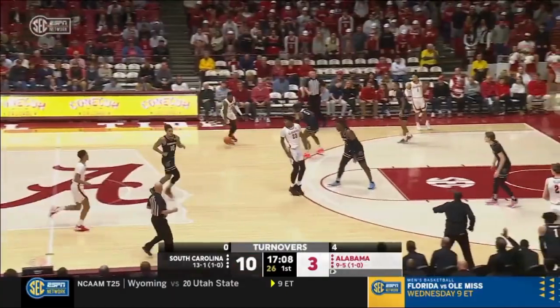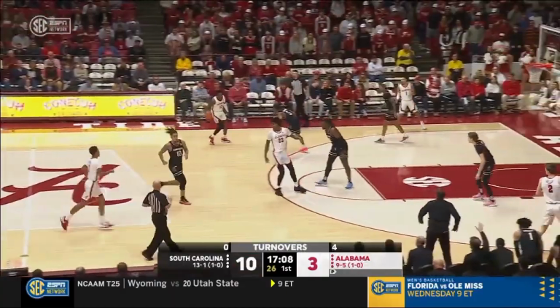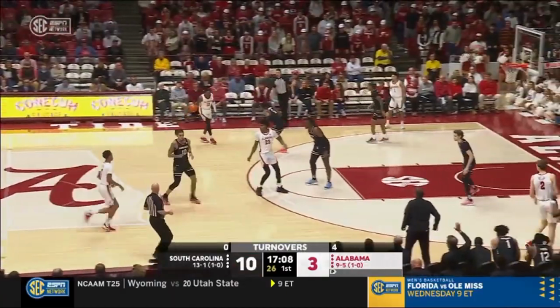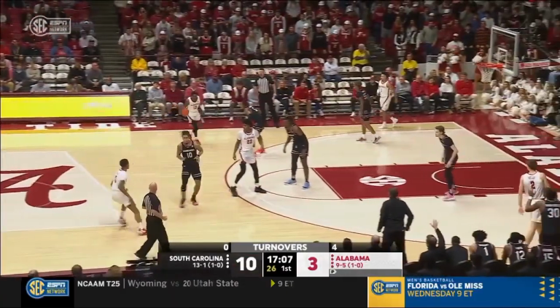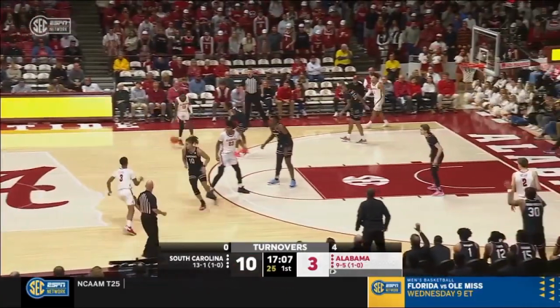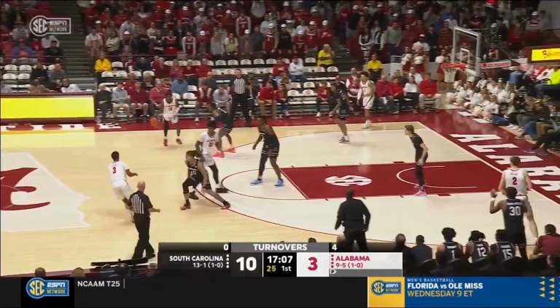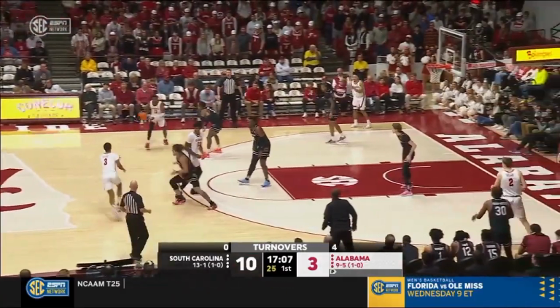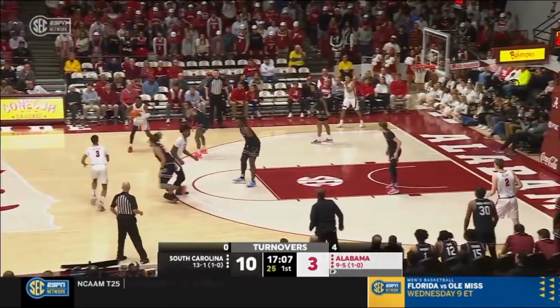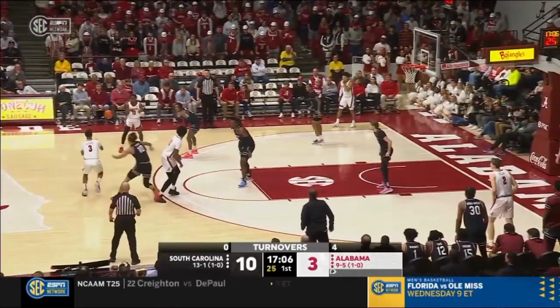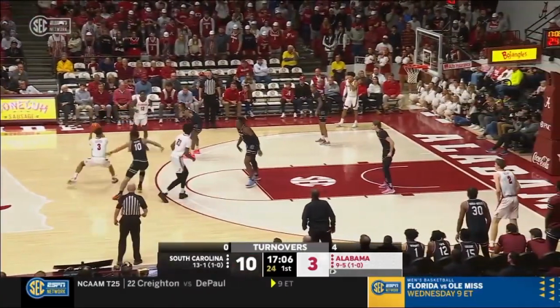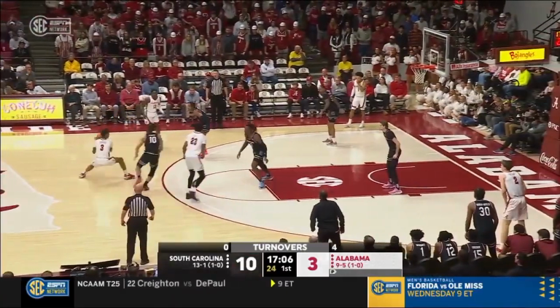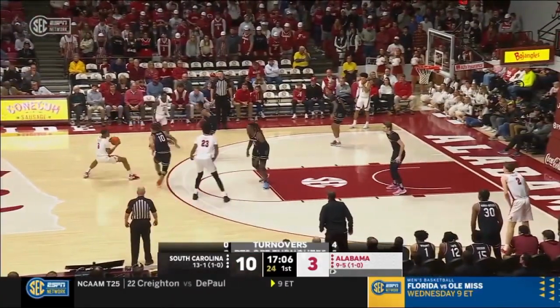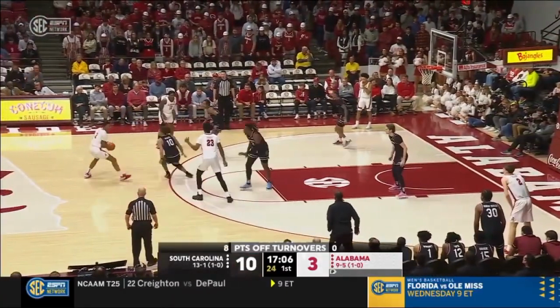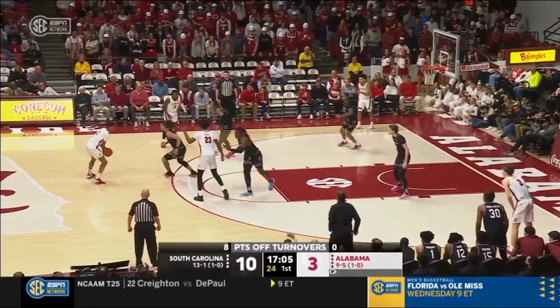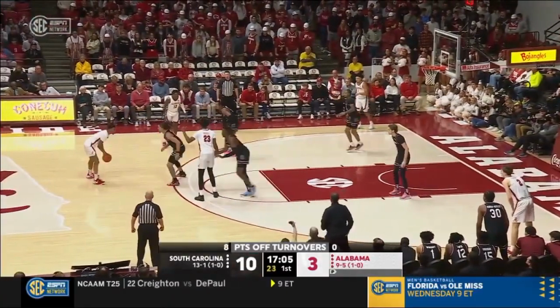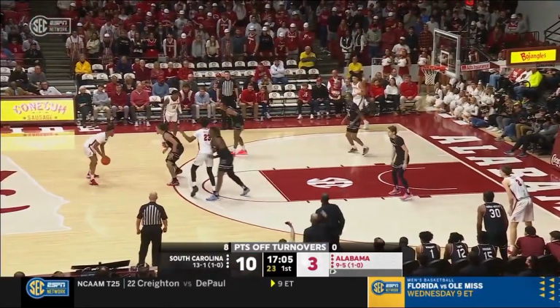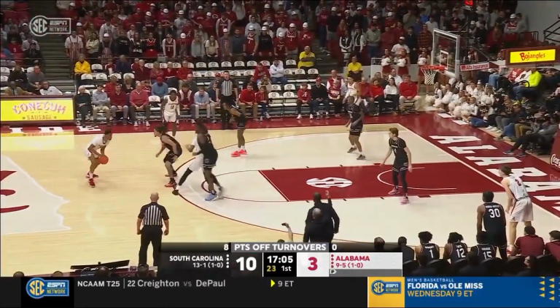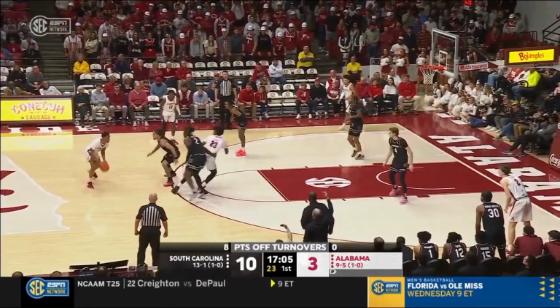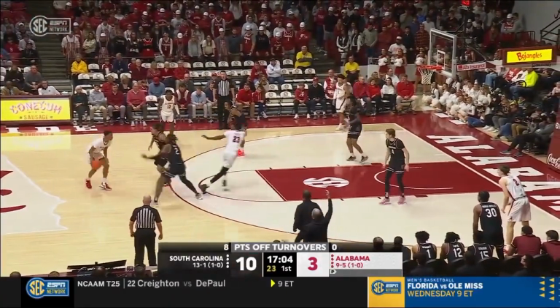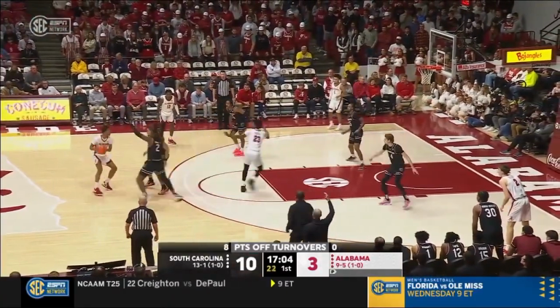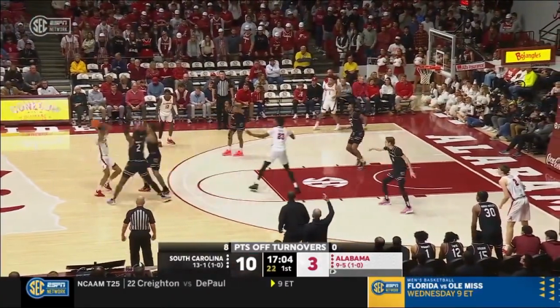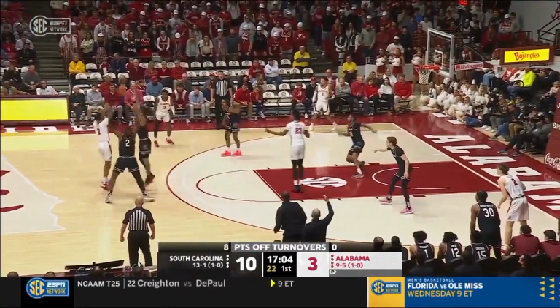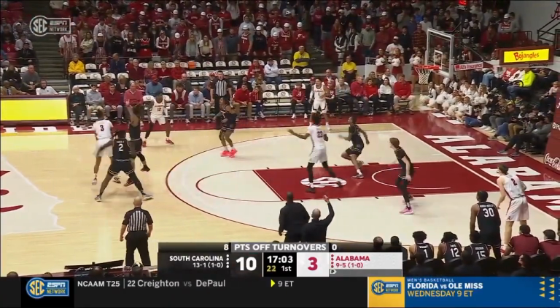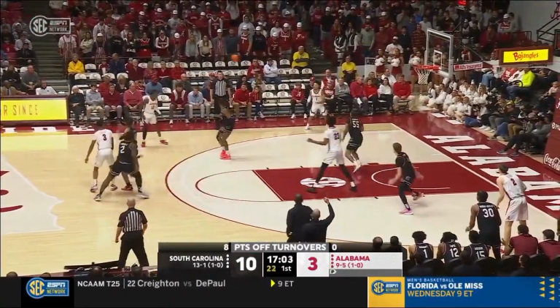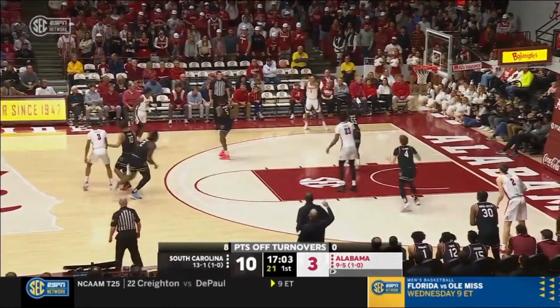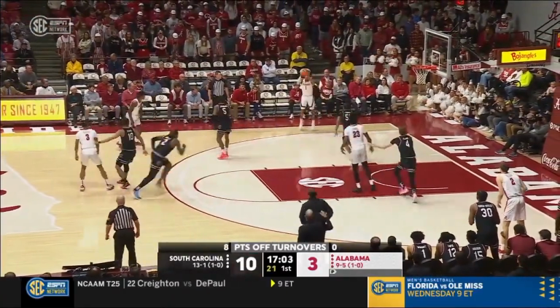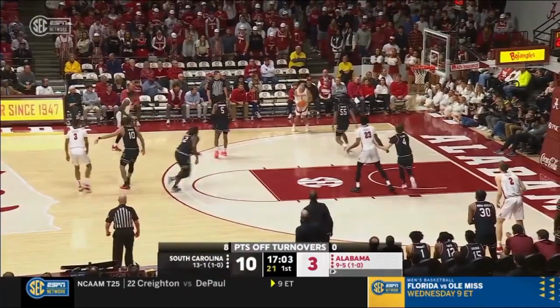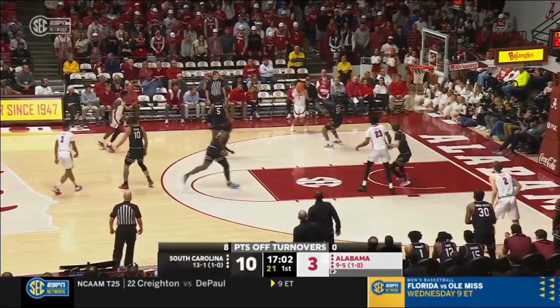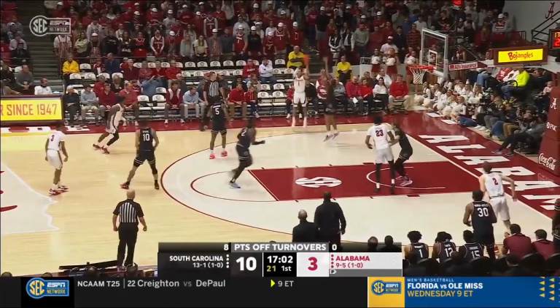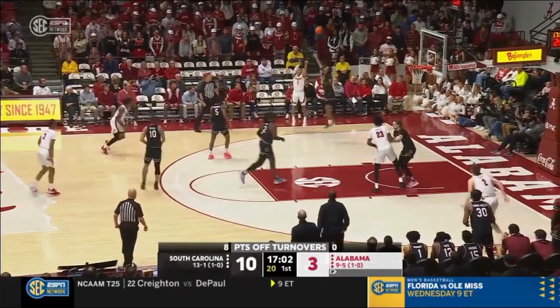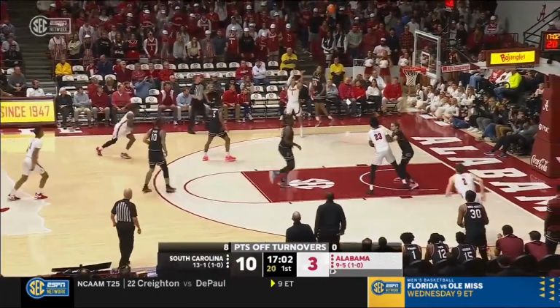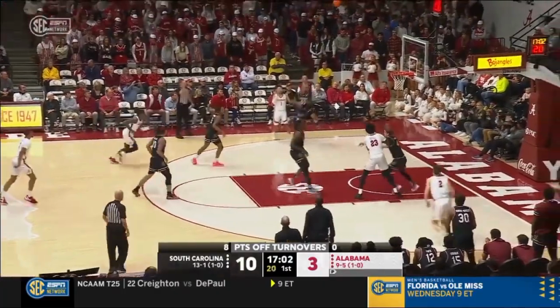18-08 to go in the opening half, Bama sloppy with a basketball. Four turnovers here in the early going for Alabama.